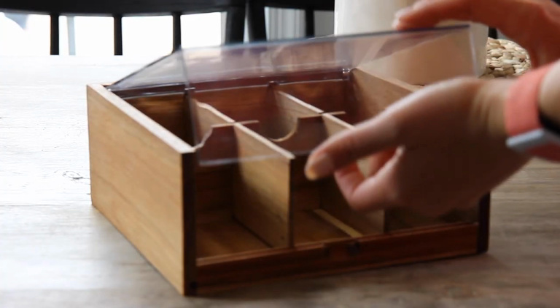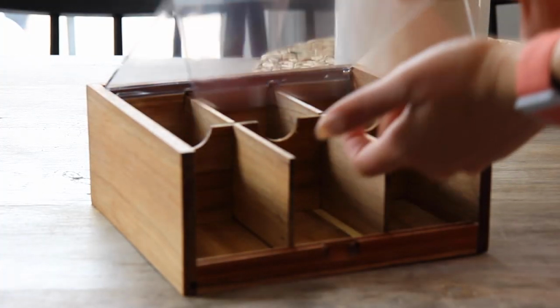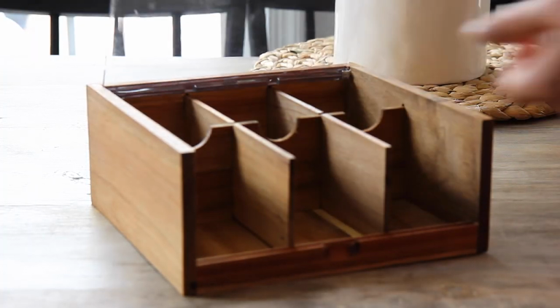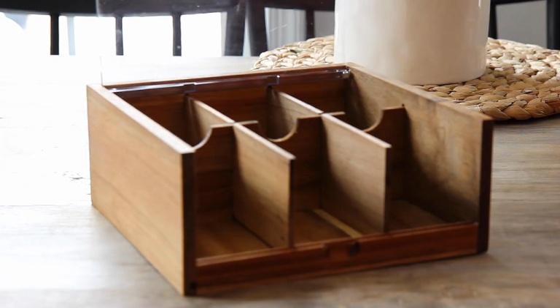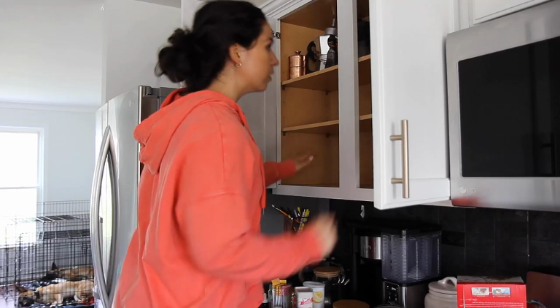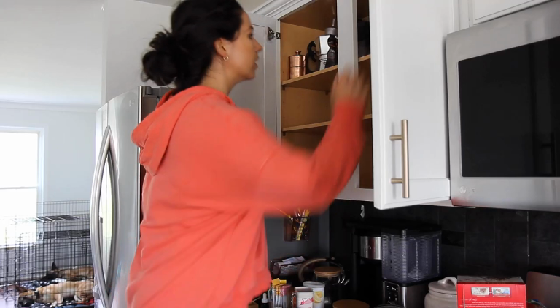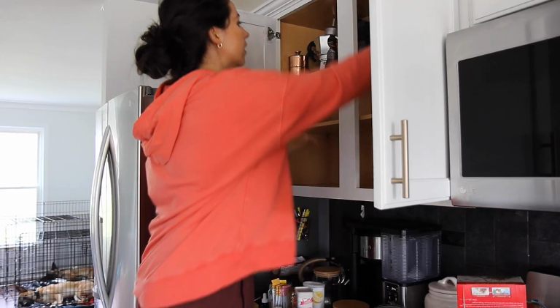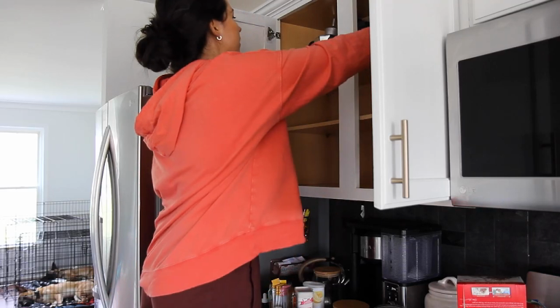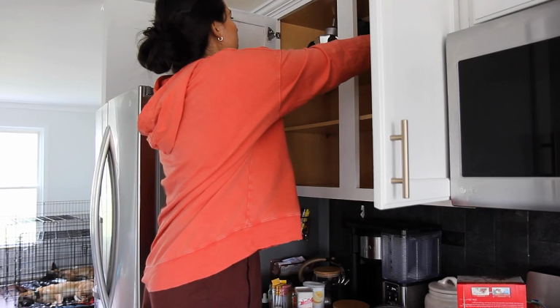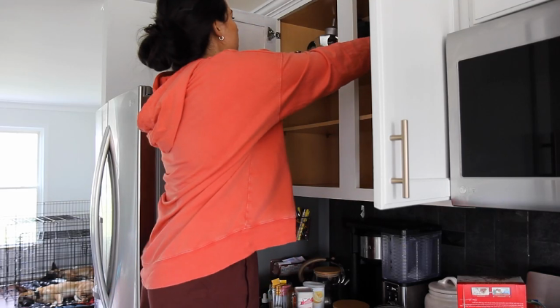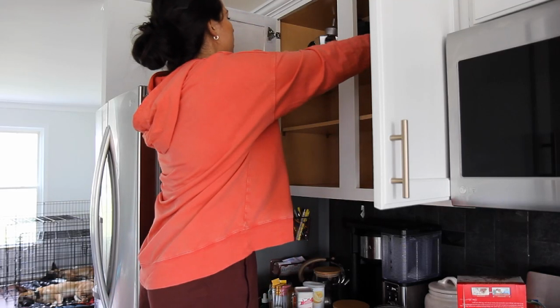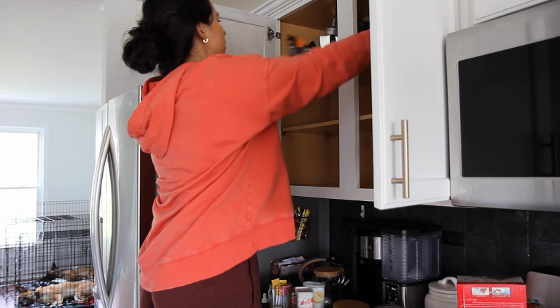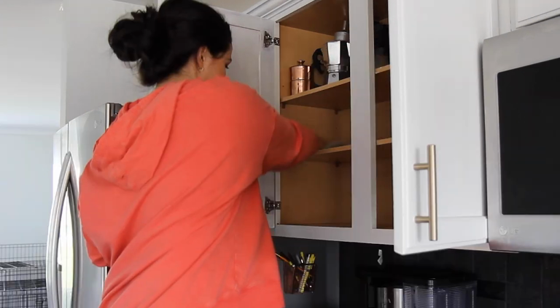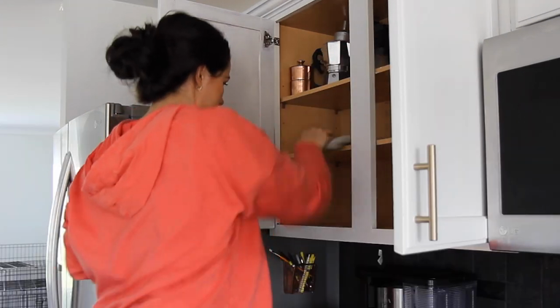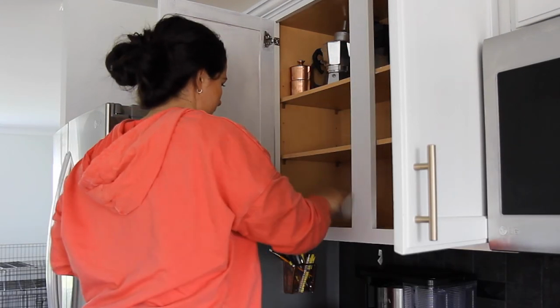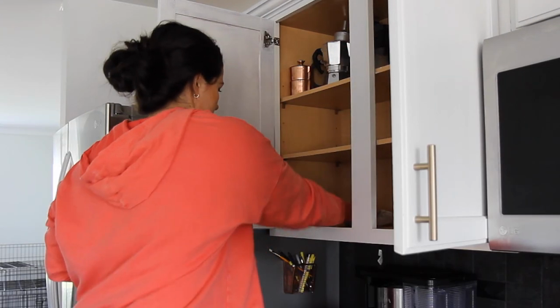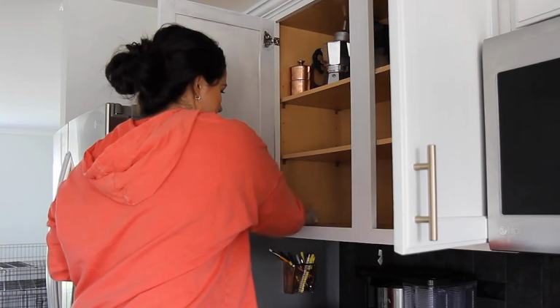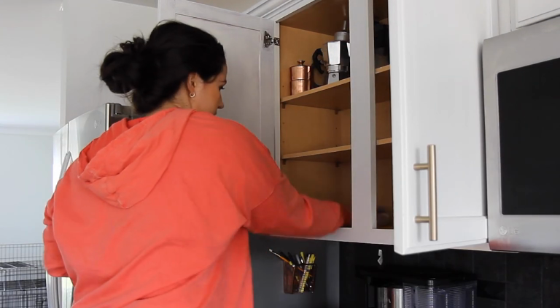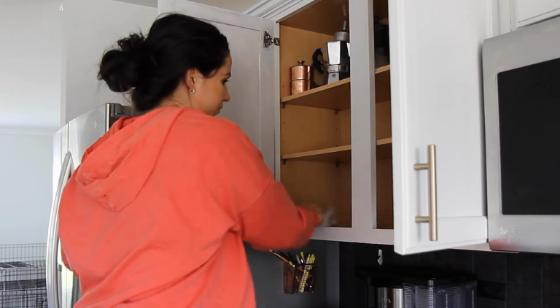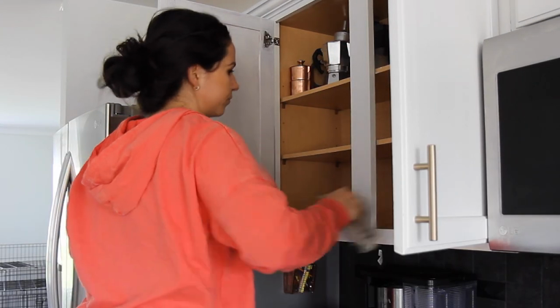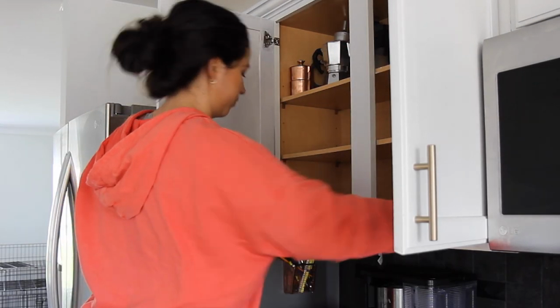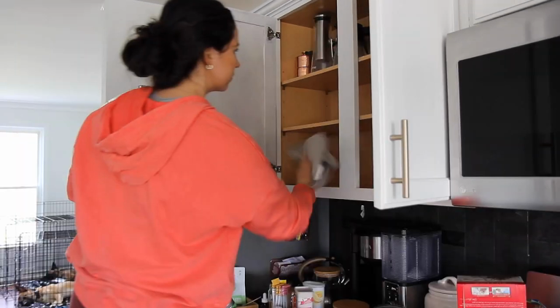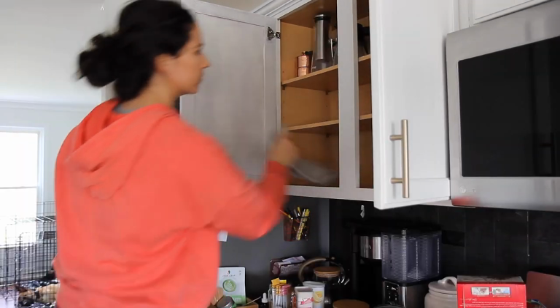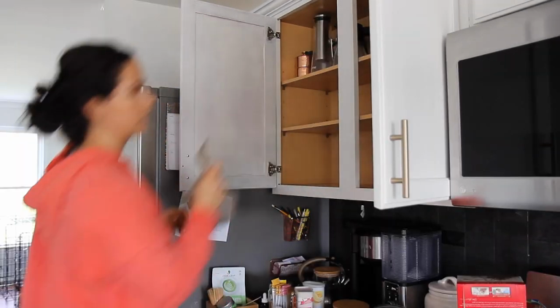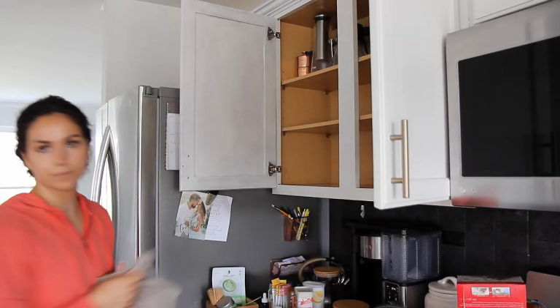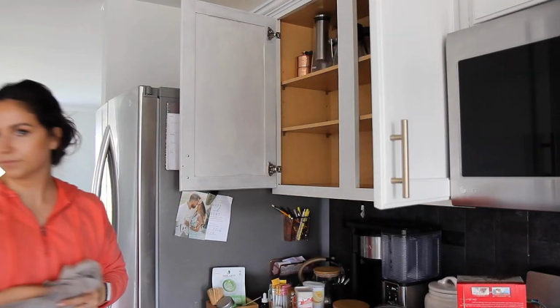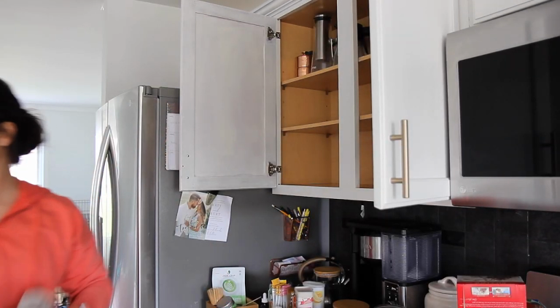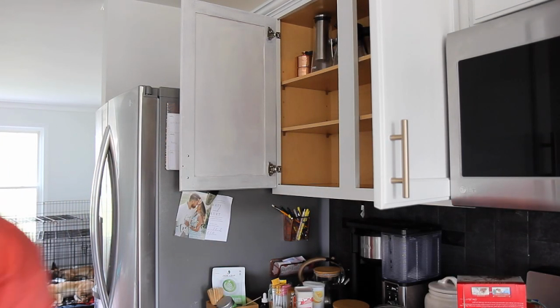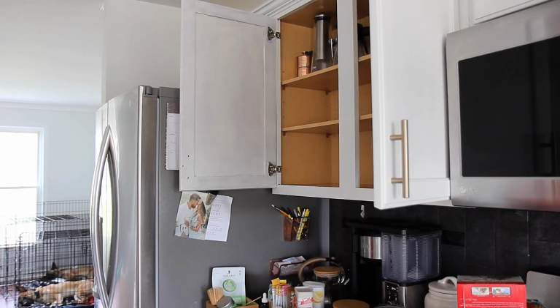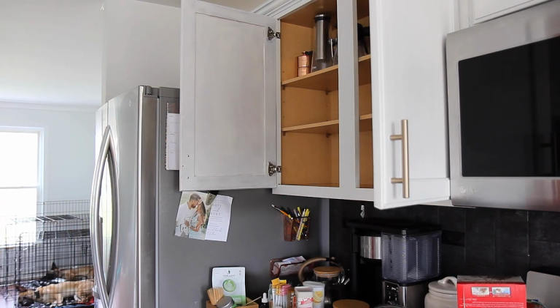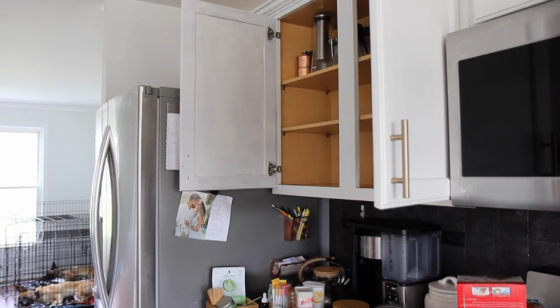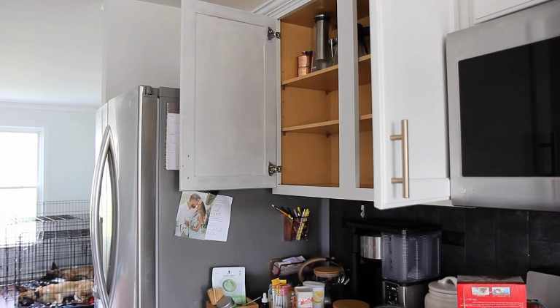Now that we're done, it's time to get these products out and begin creating our functional yet beautiful coffee and tea station.